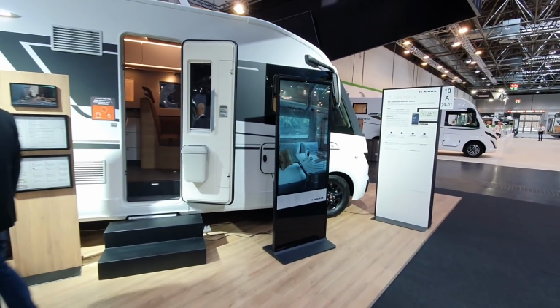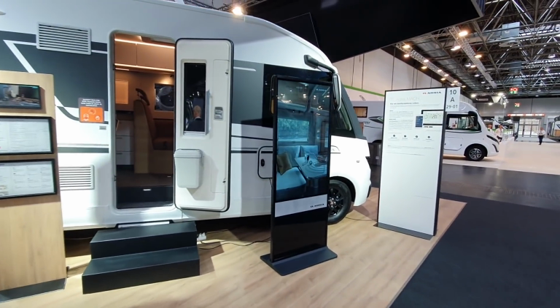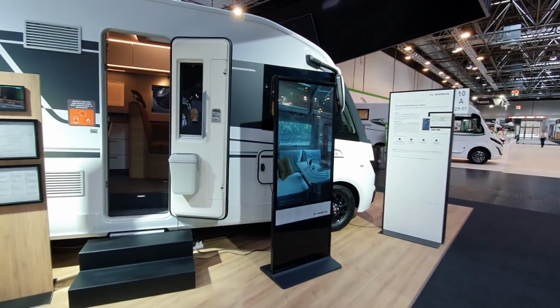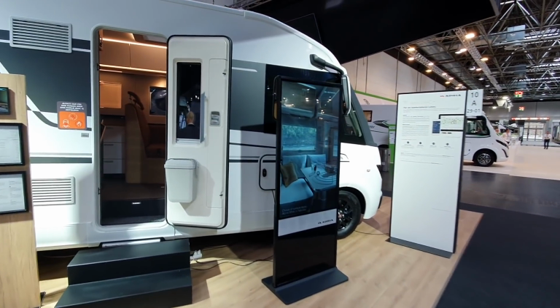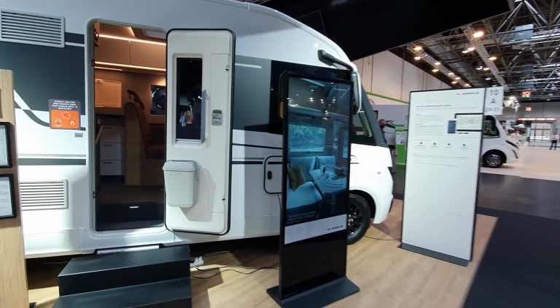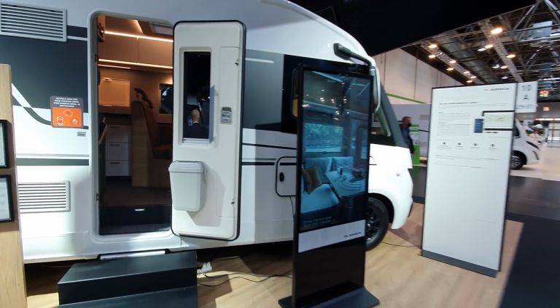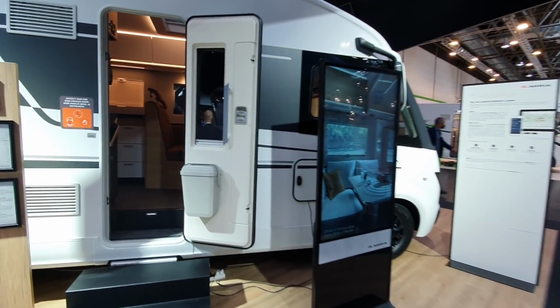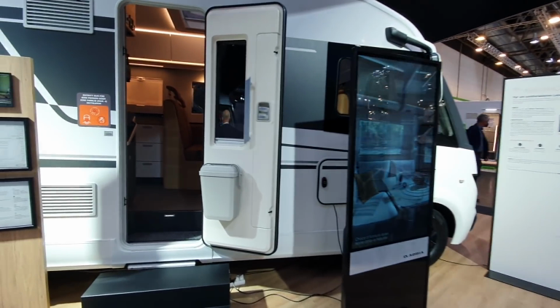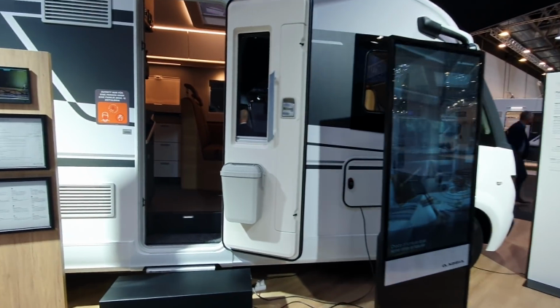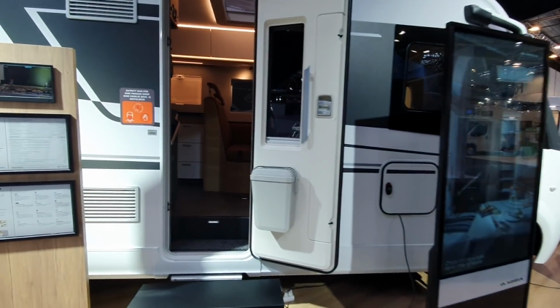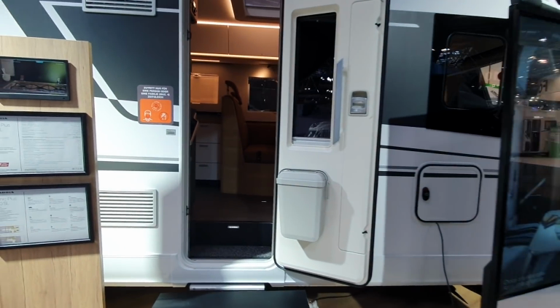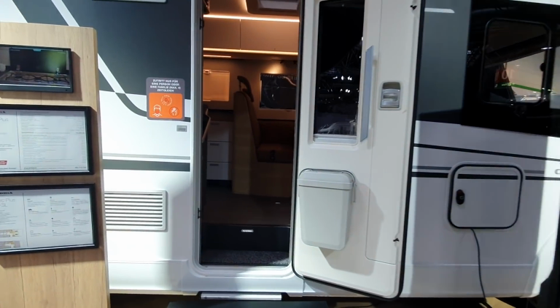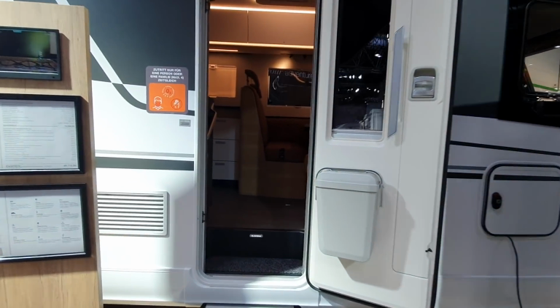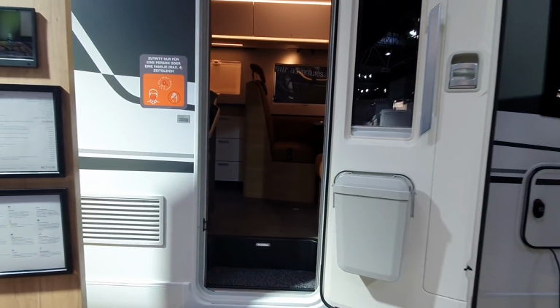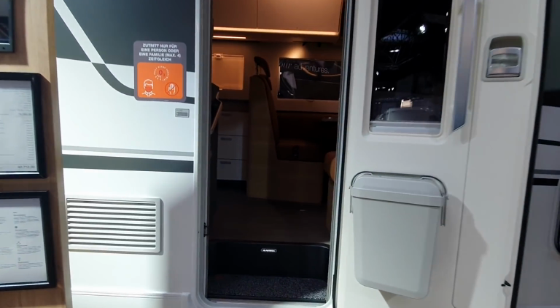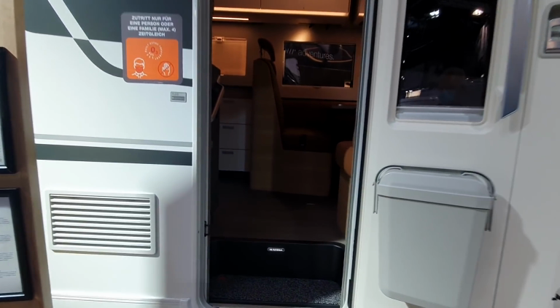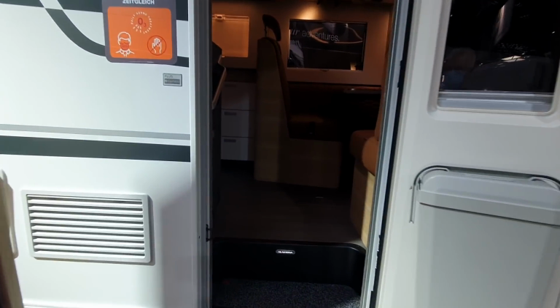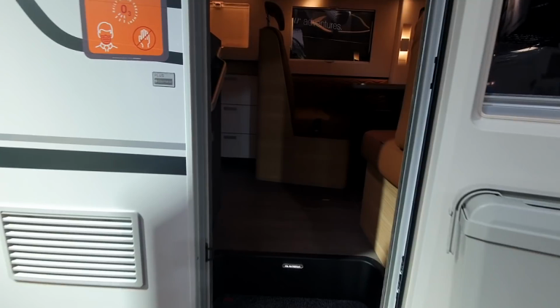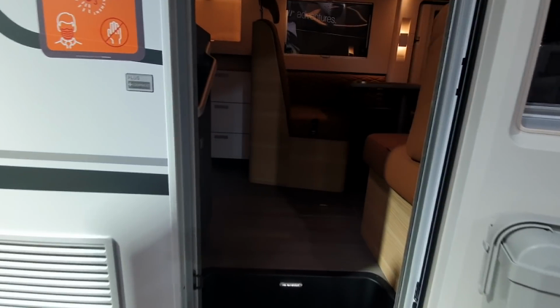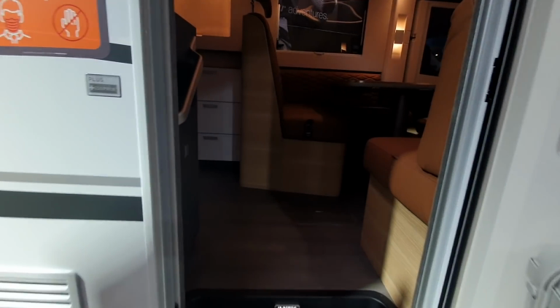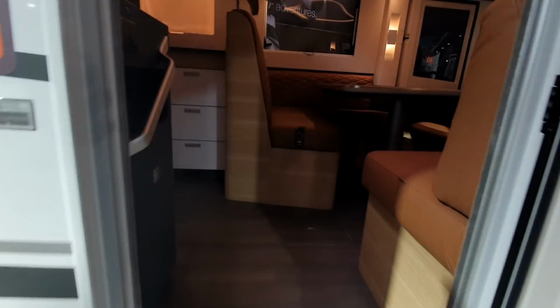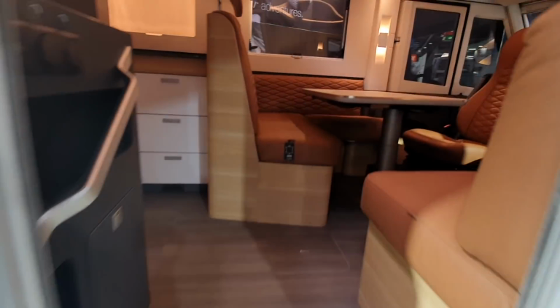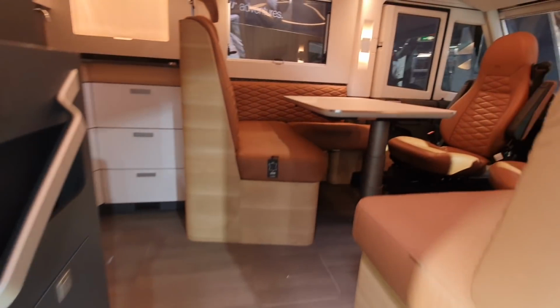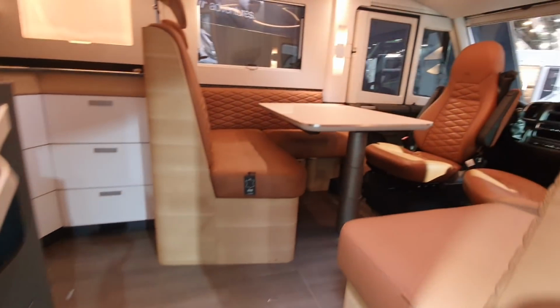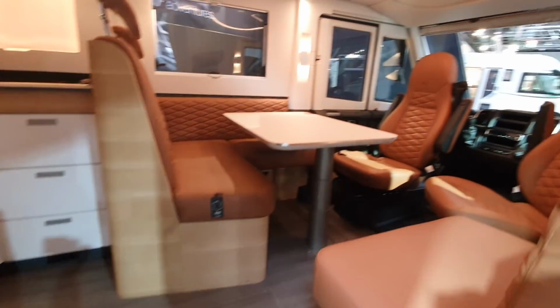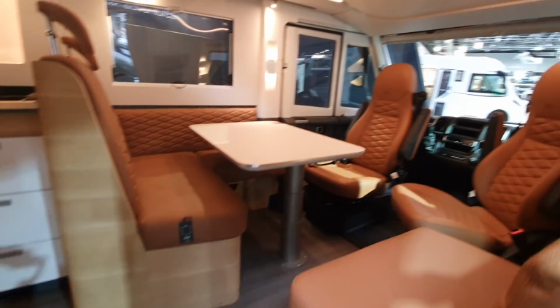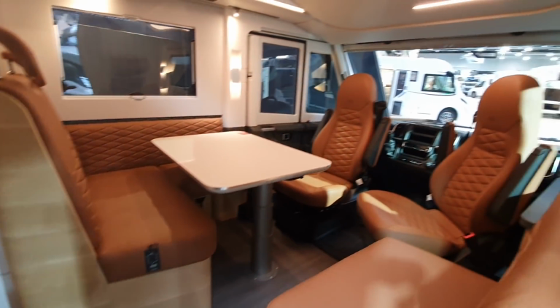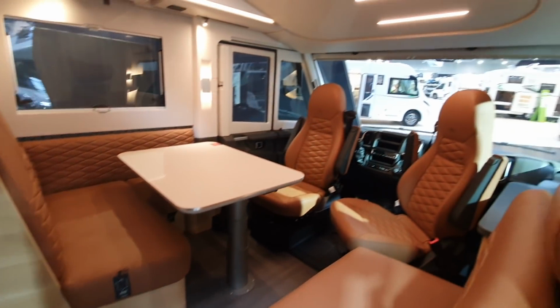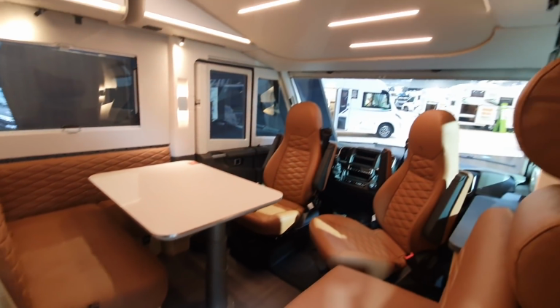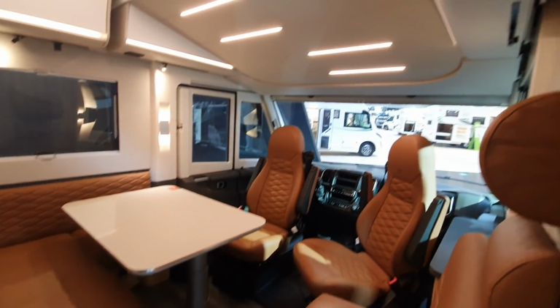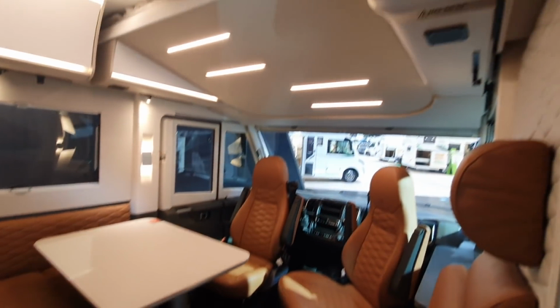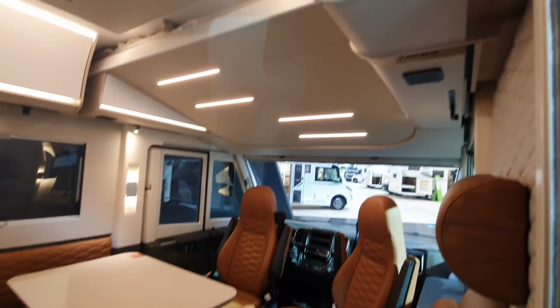We'll go into the second showpiece one here. This is the Sonic Plus 700 SL, cost 91,000 euros. This has also got the bed up there and it's got a rather exclusive look in here.